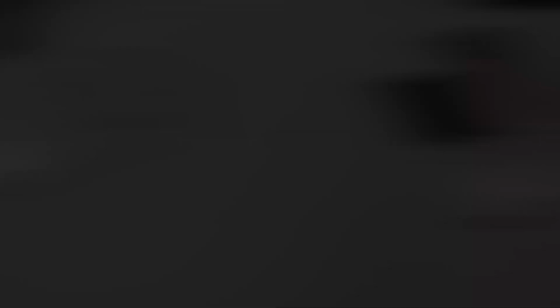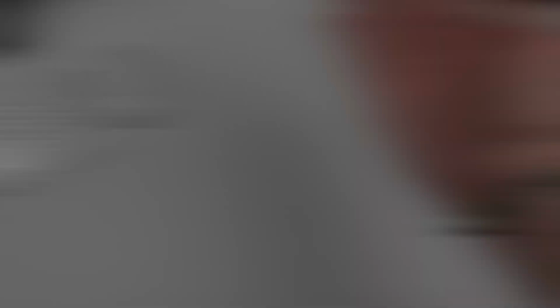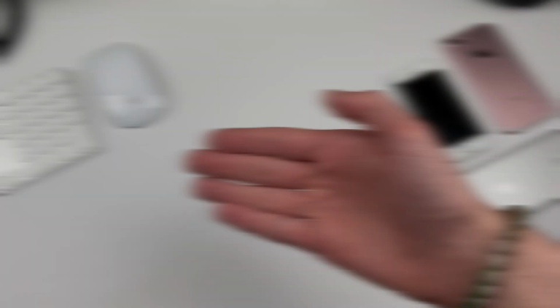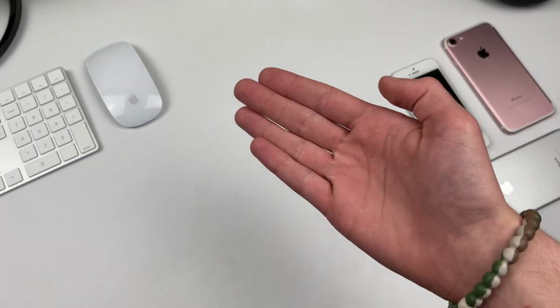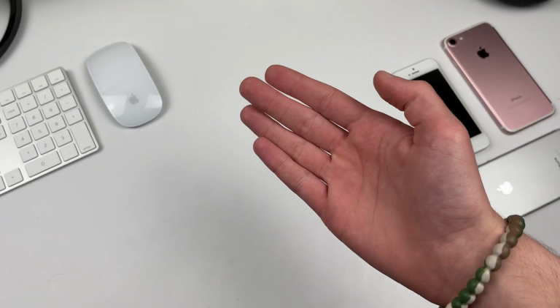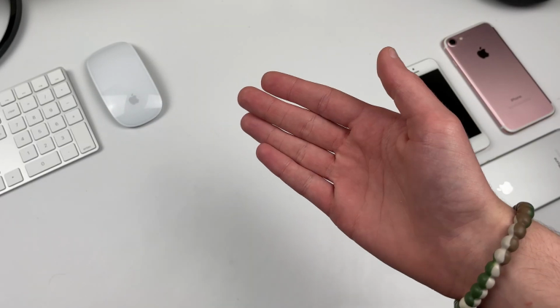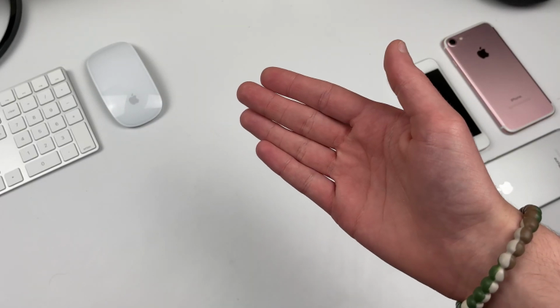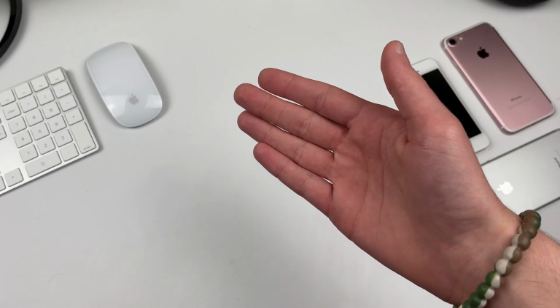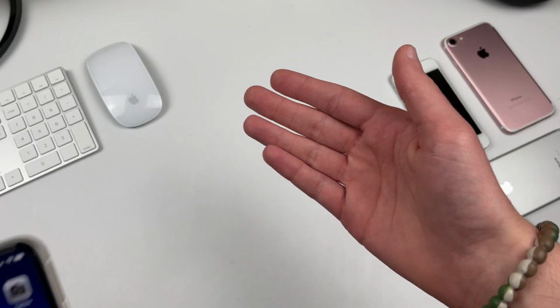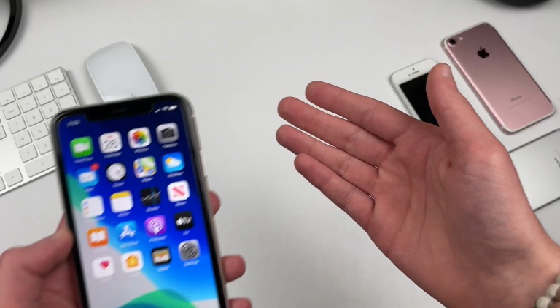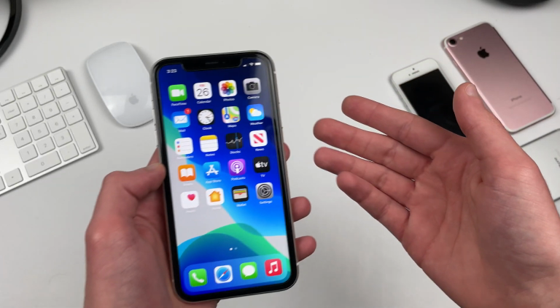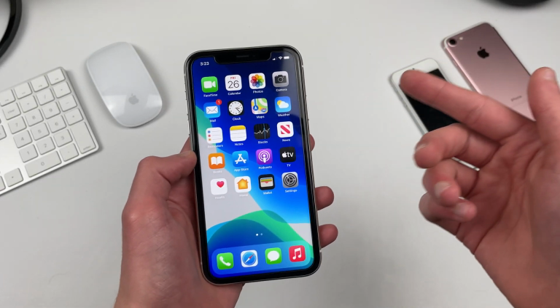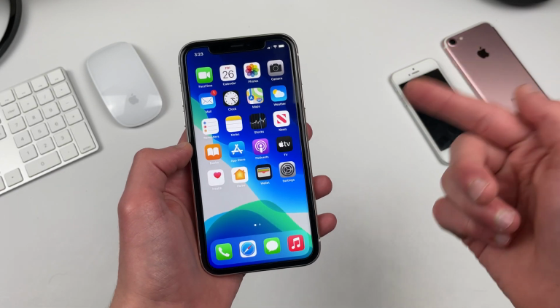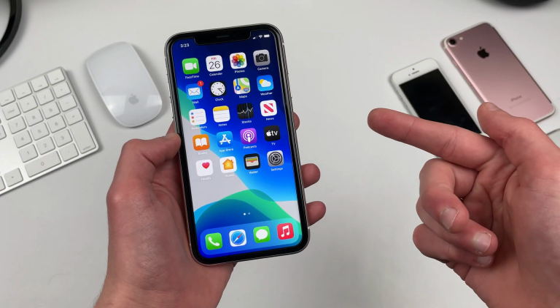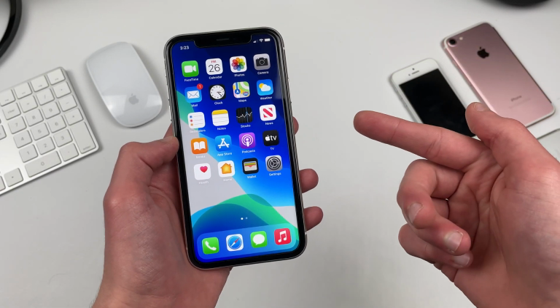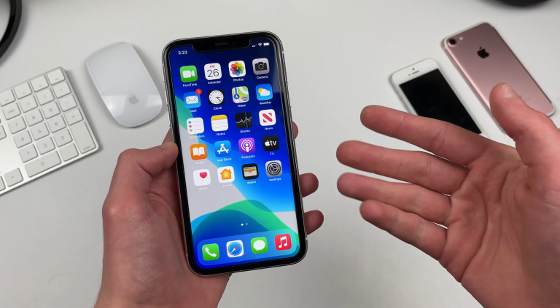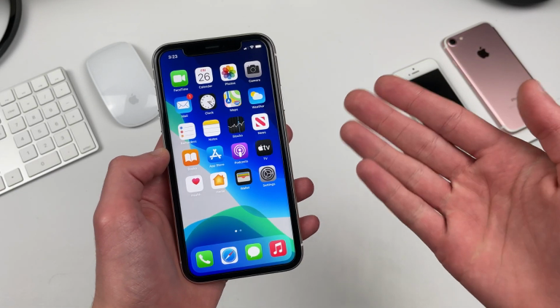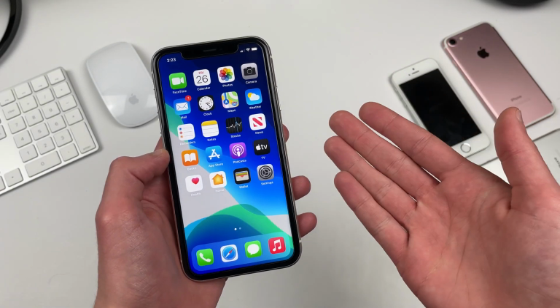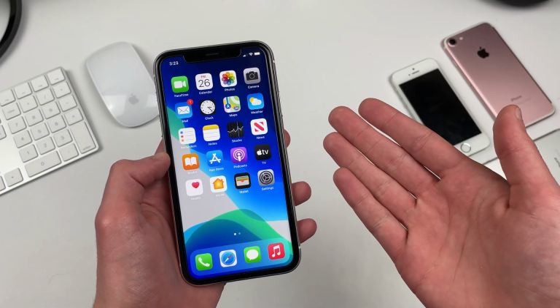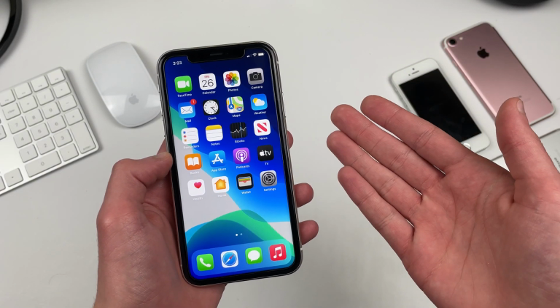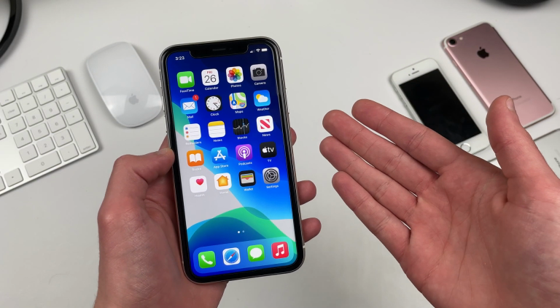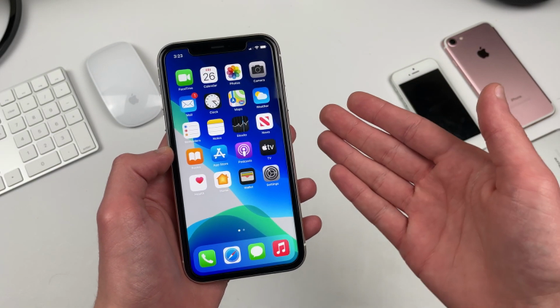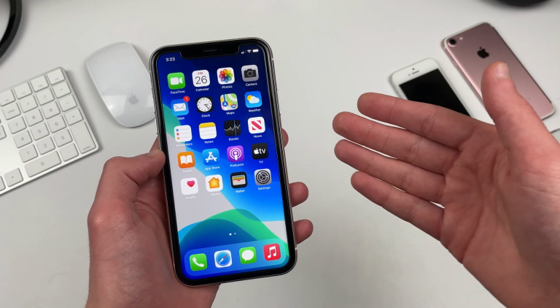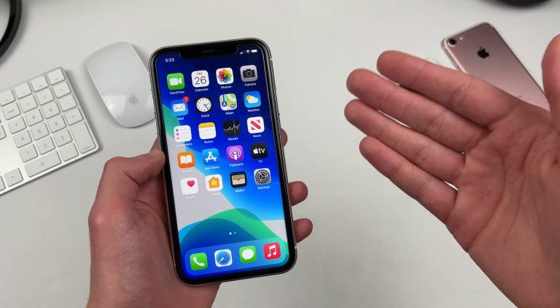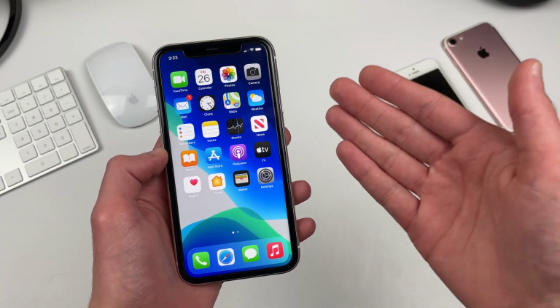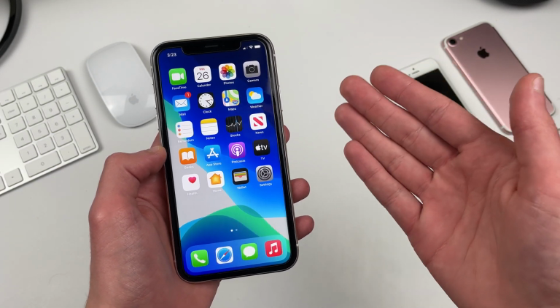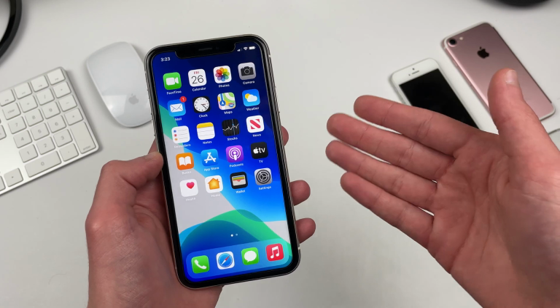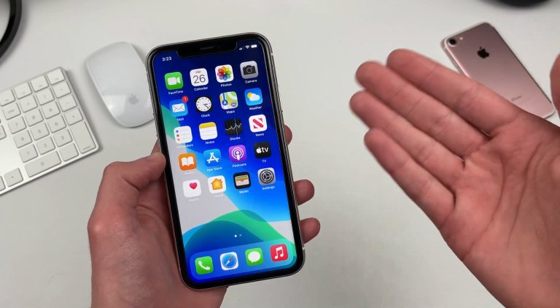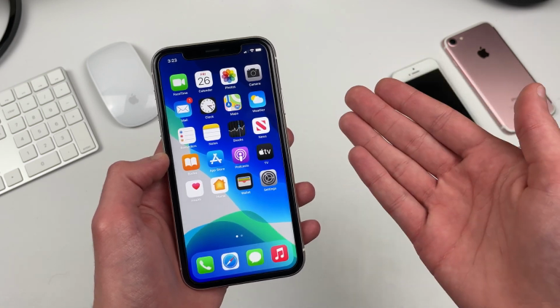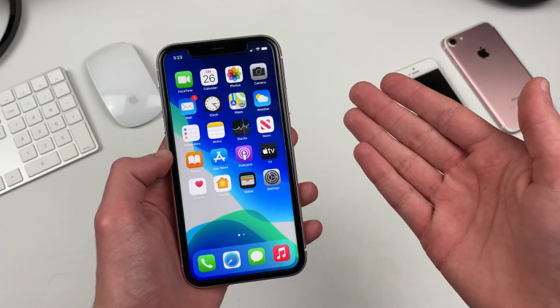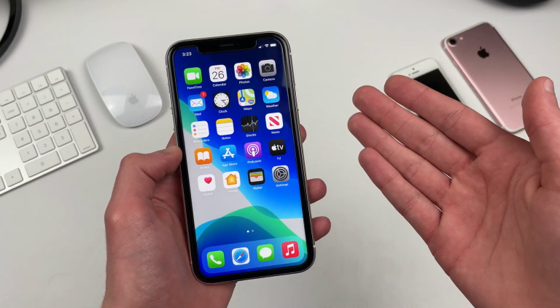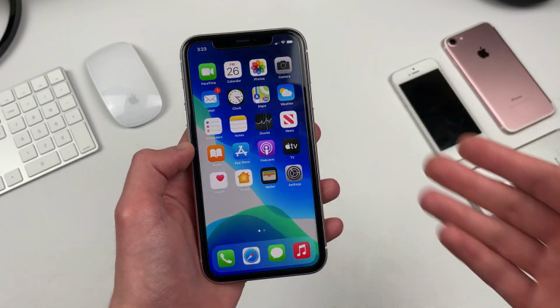Hello everyone, iSchoolTech here. iPhone 11 on iOS 14.4.2, let's take a look.